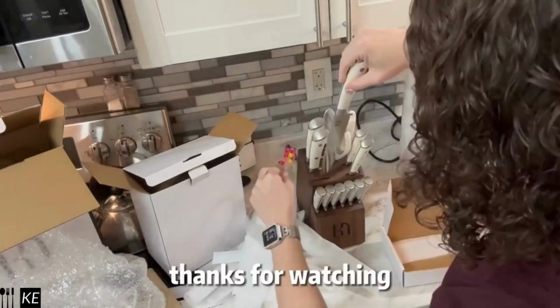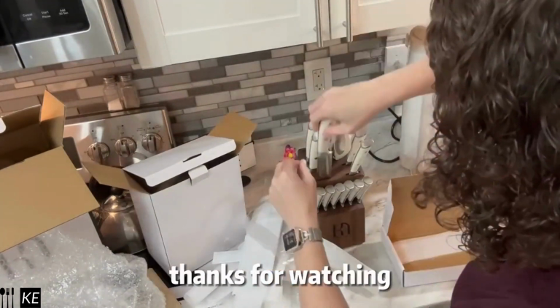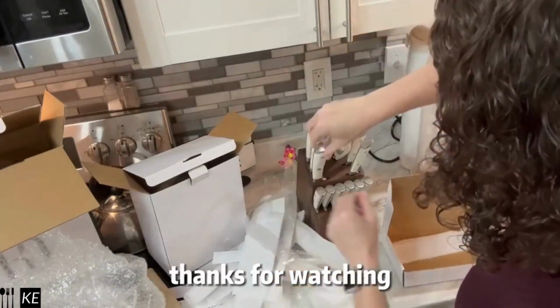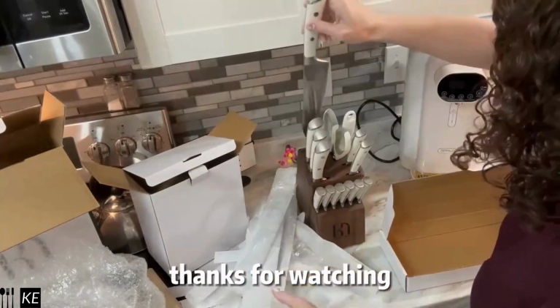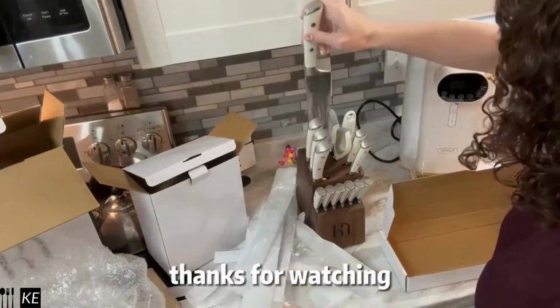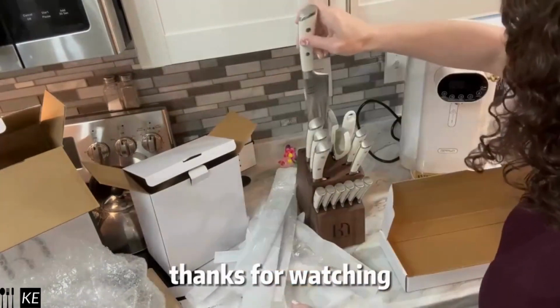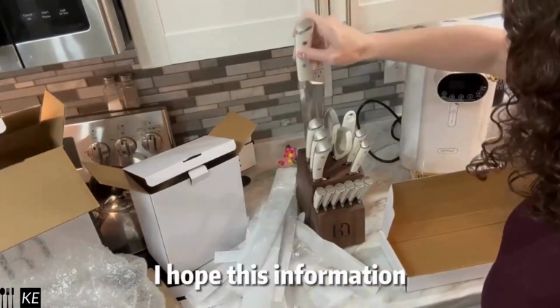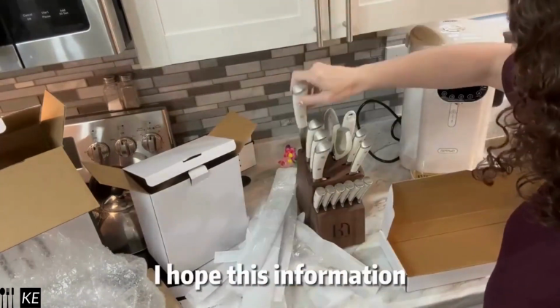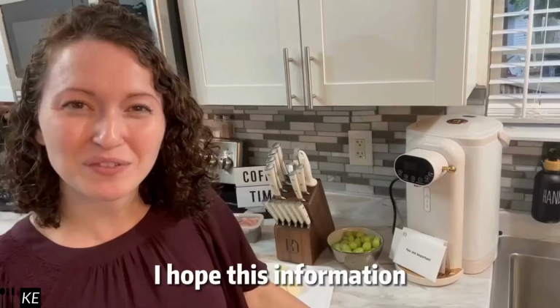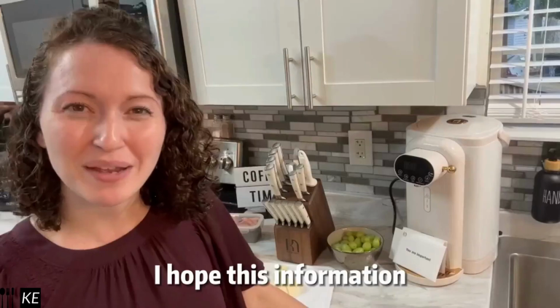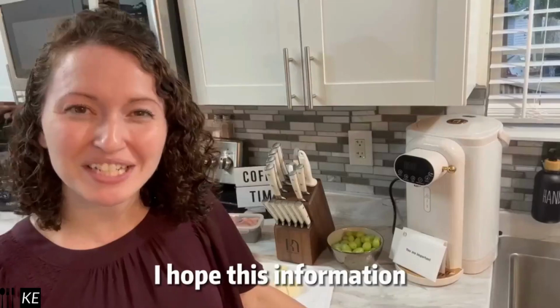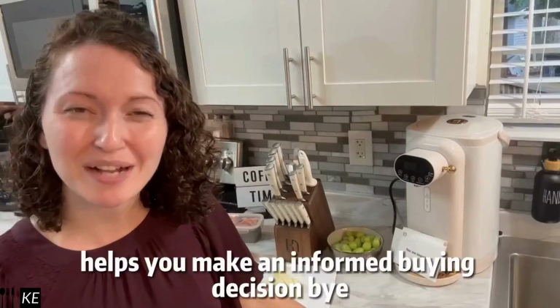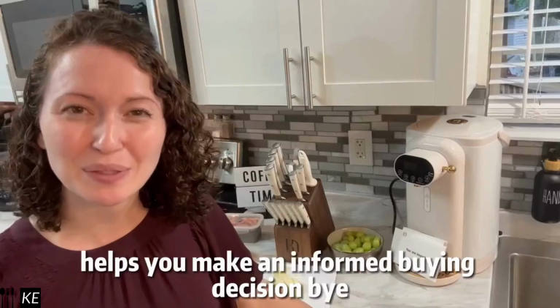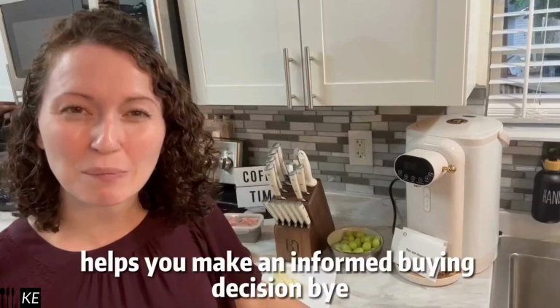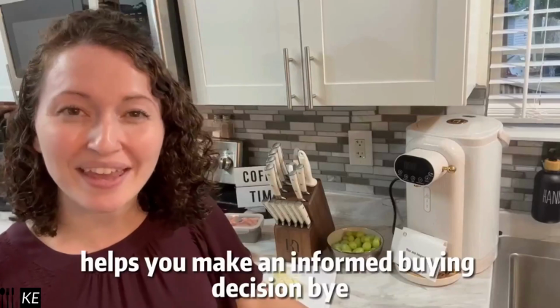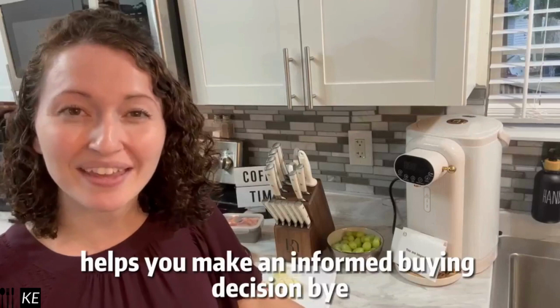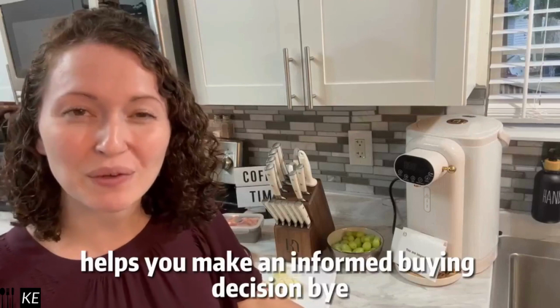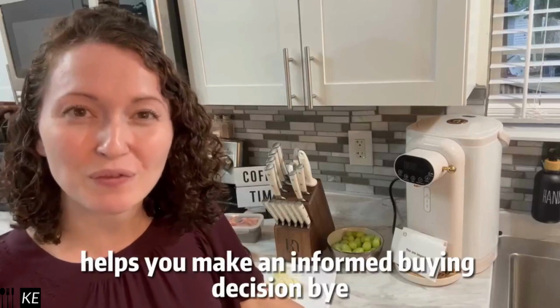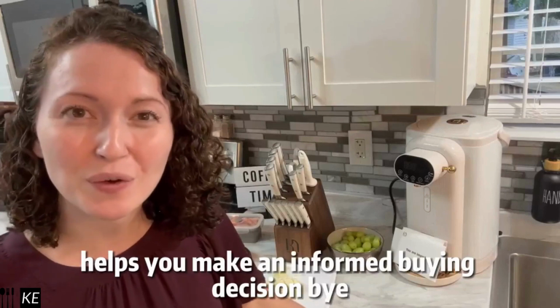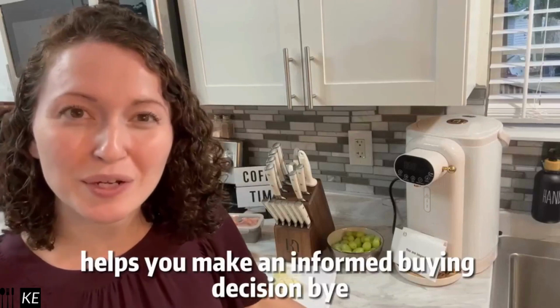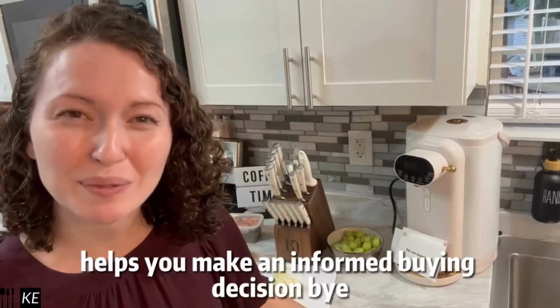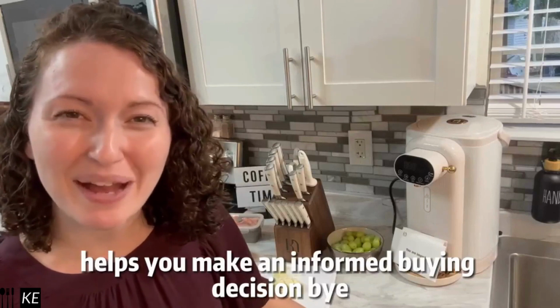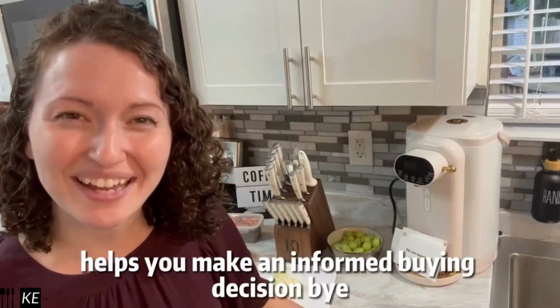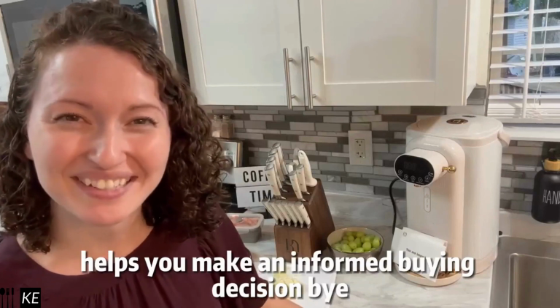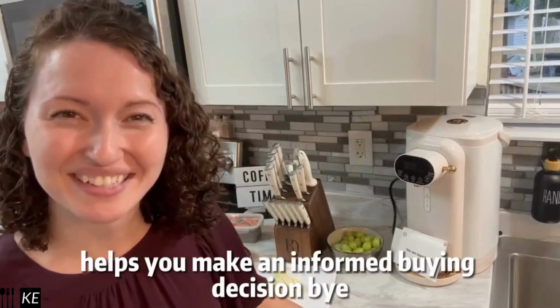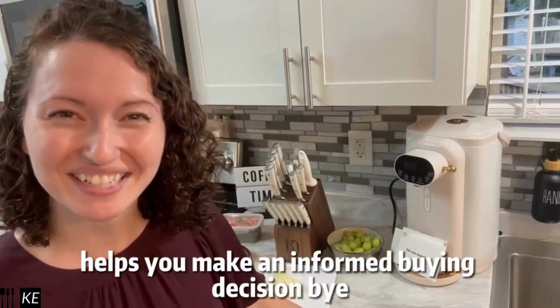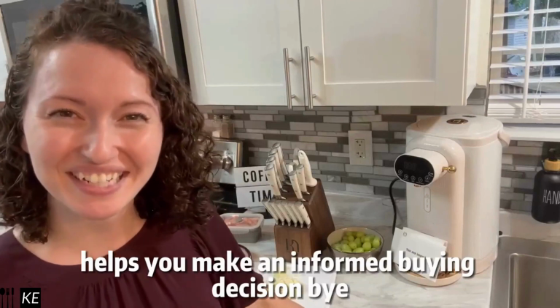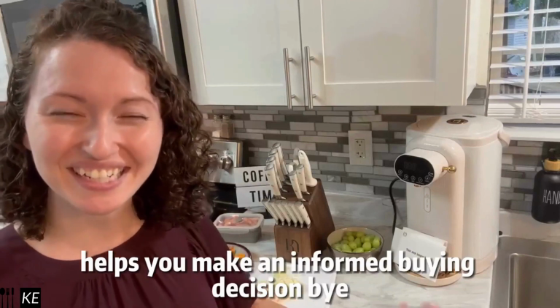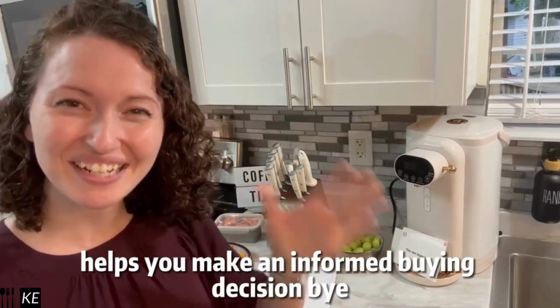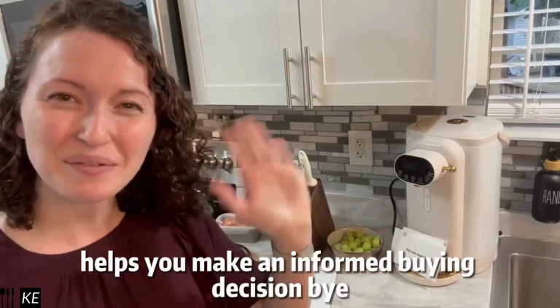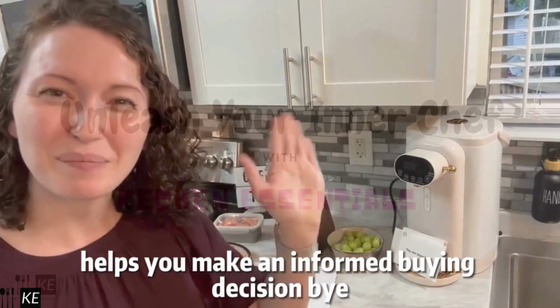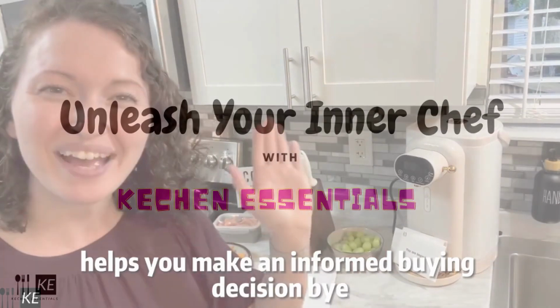Thanks for watching. I hope this information helps you make an informed buying decision. Bye.